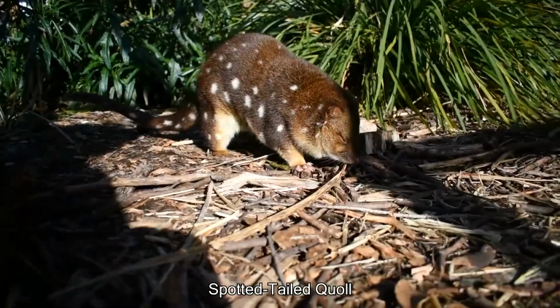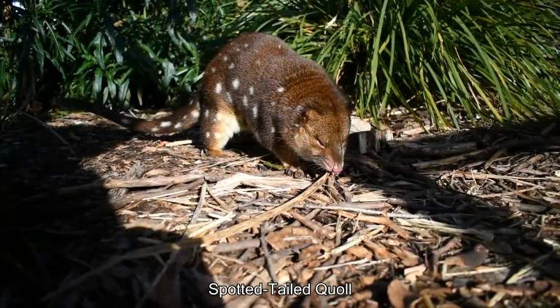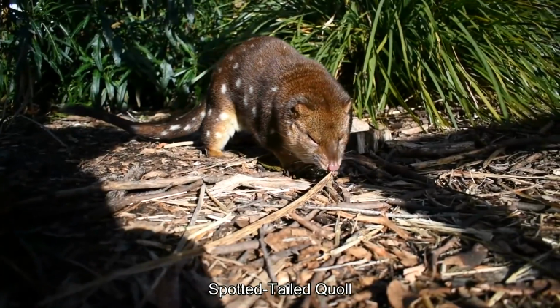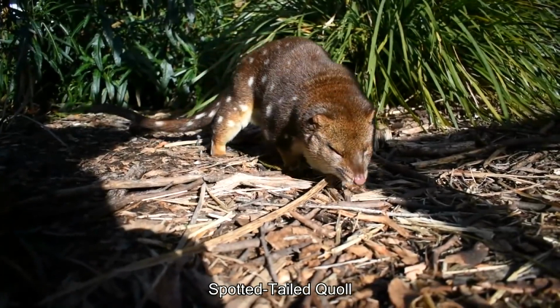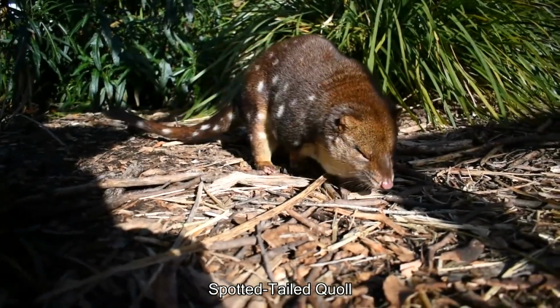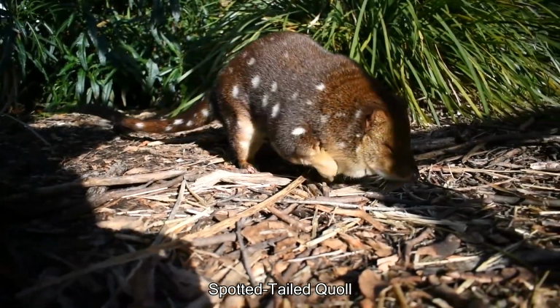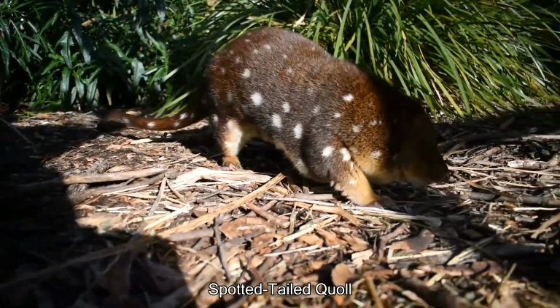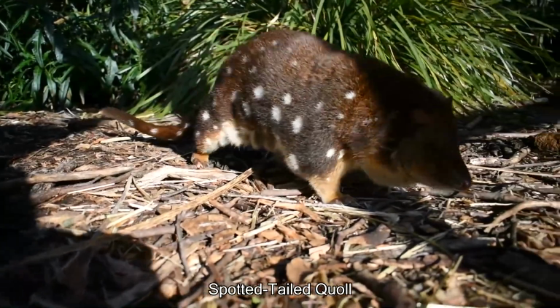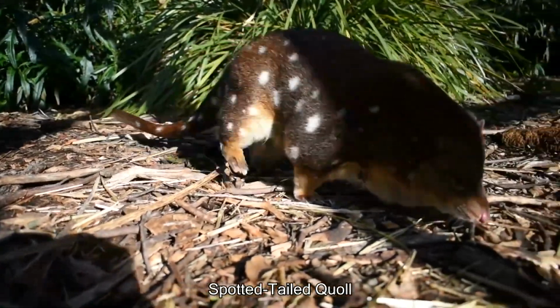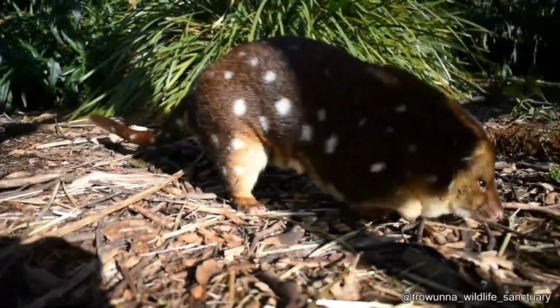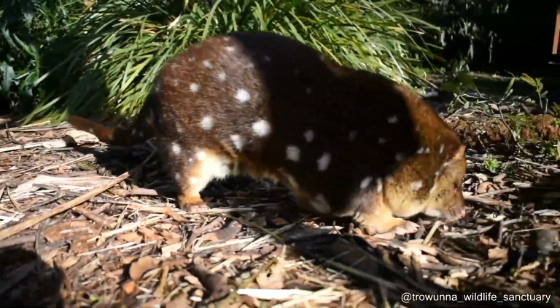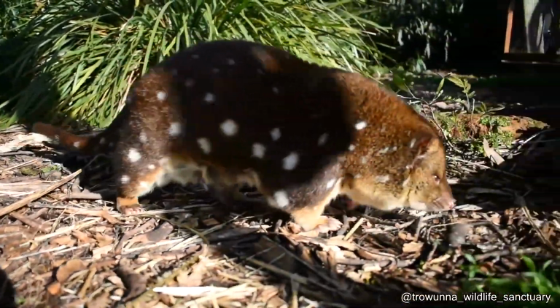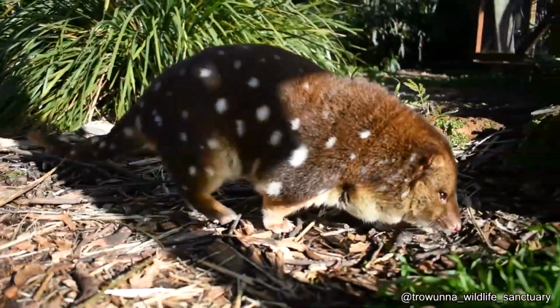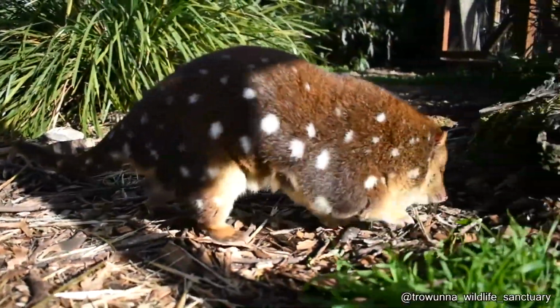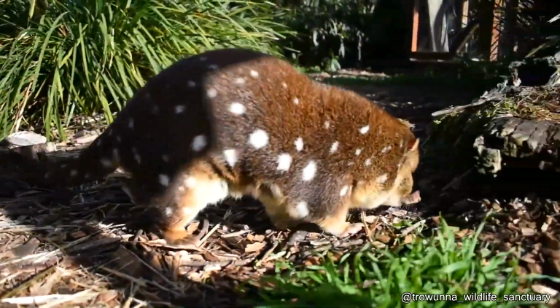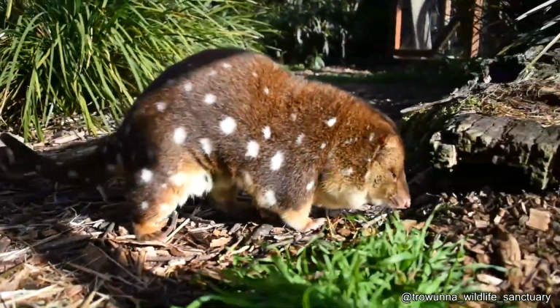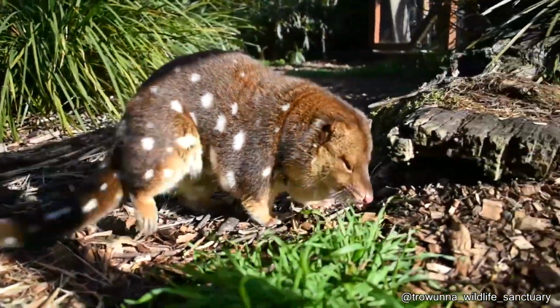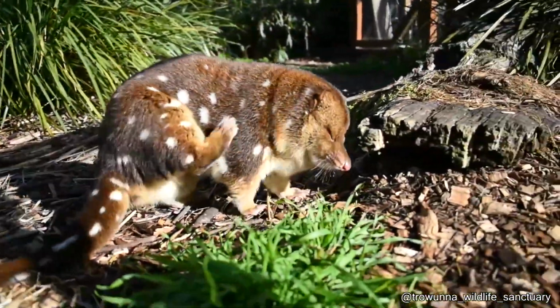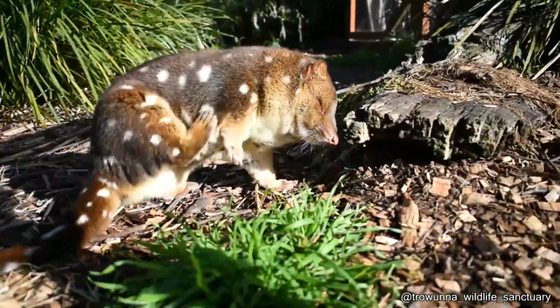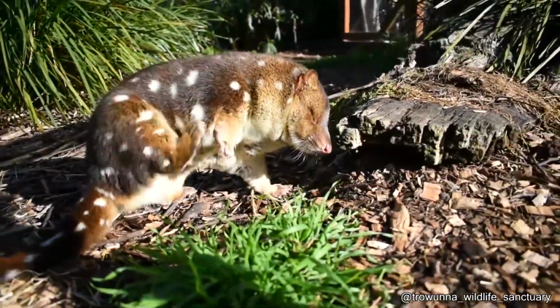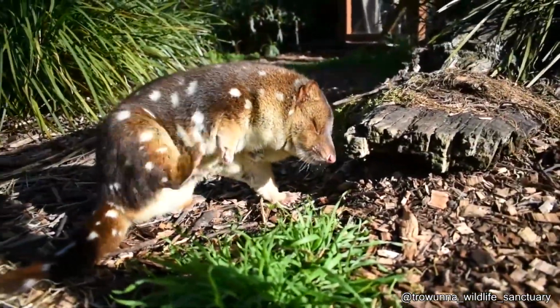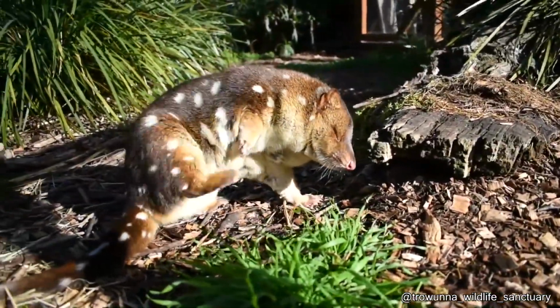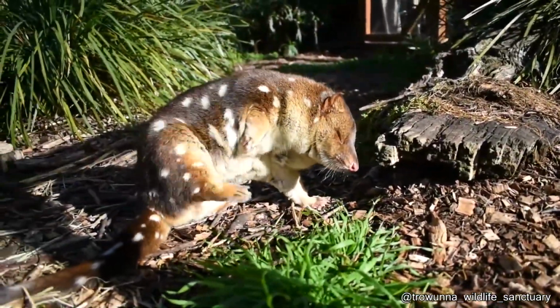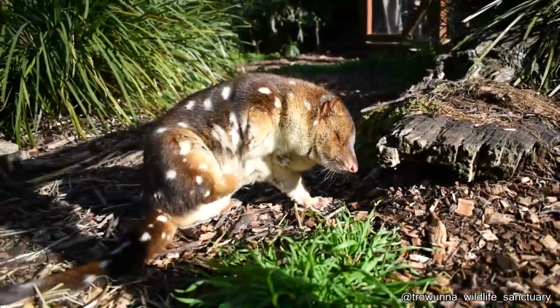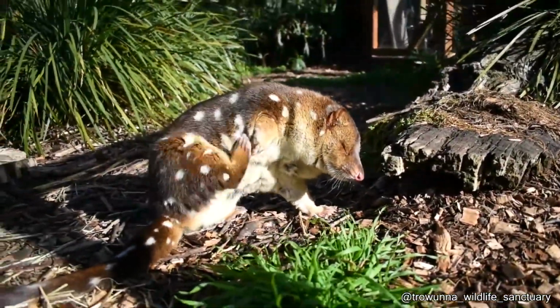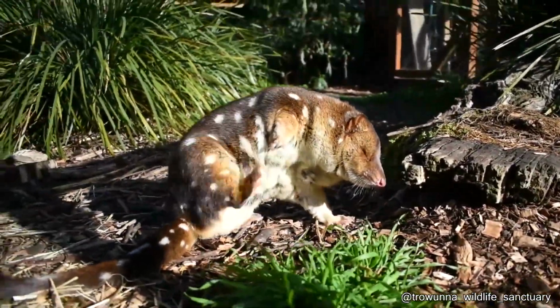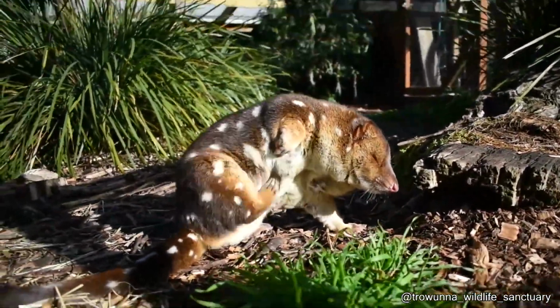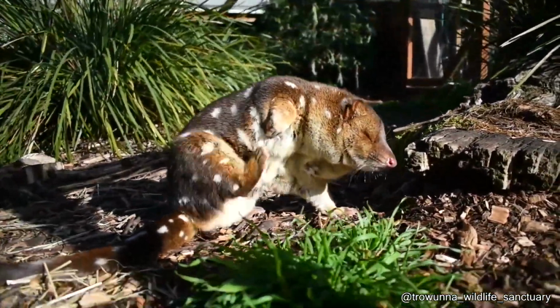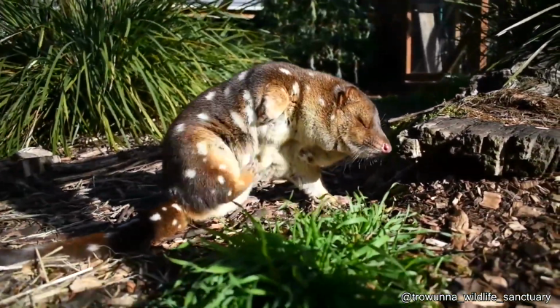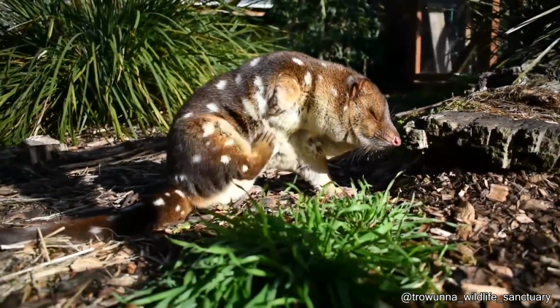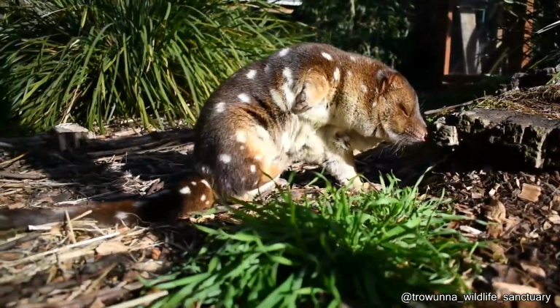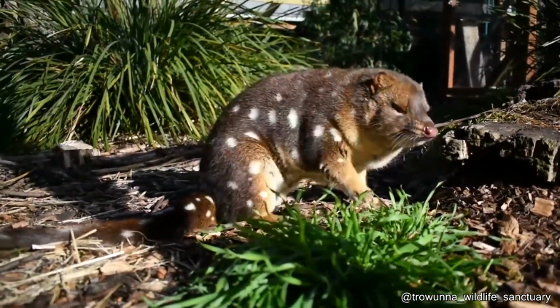This is a spotted tailed quoll. It might look like a rodent, but it's actually a marsupial and it loves to eat small animals like birds.